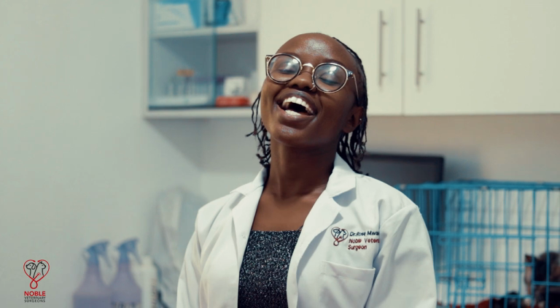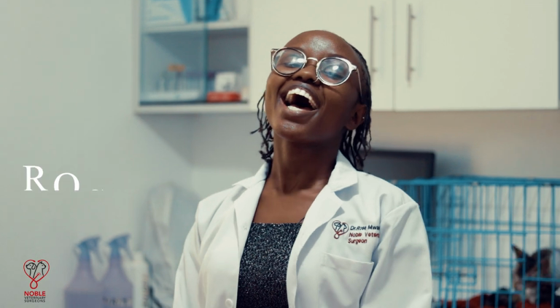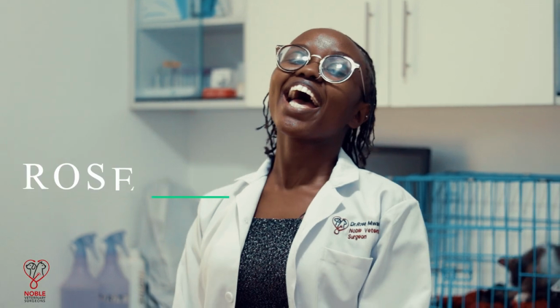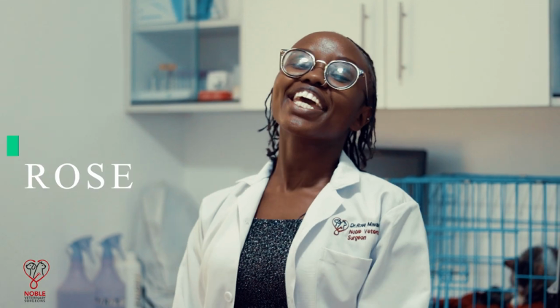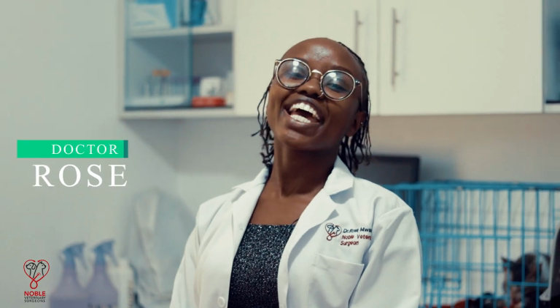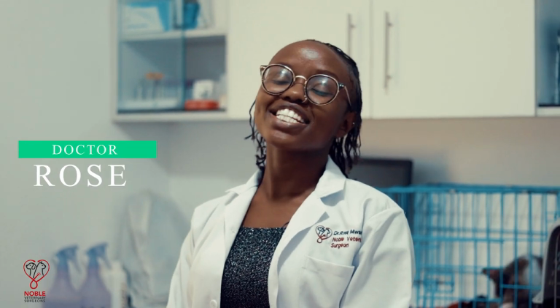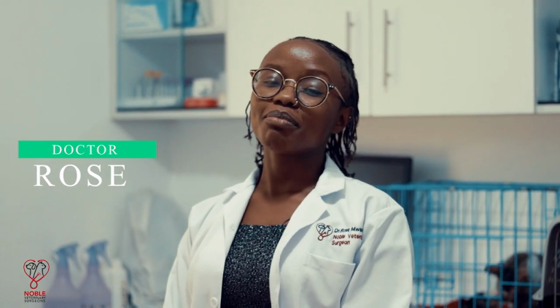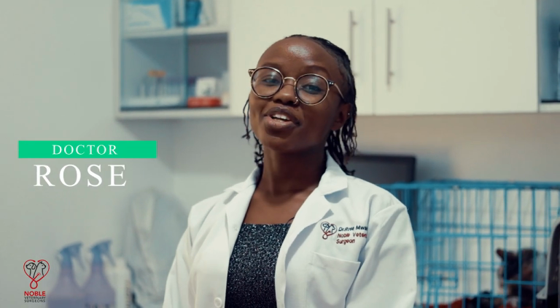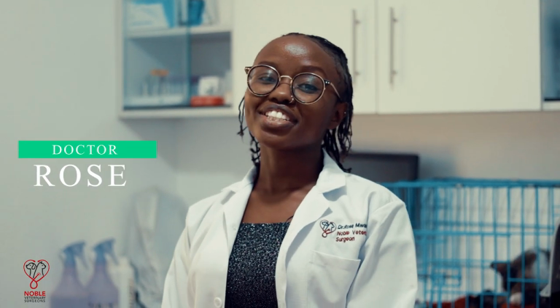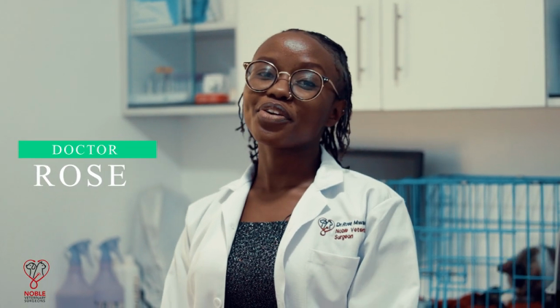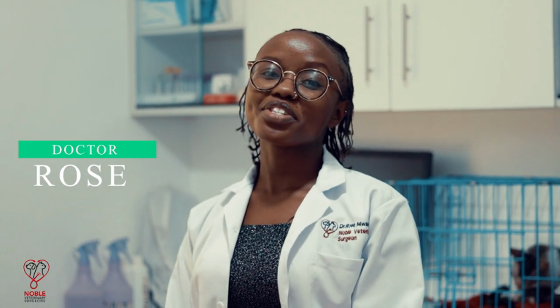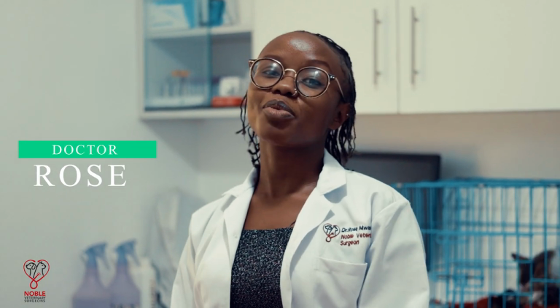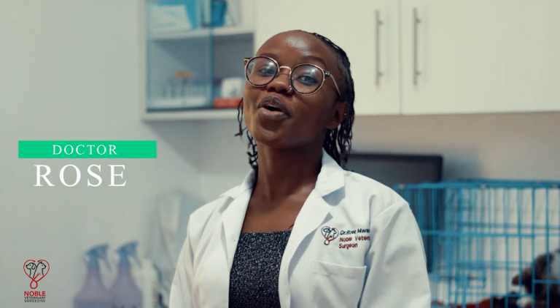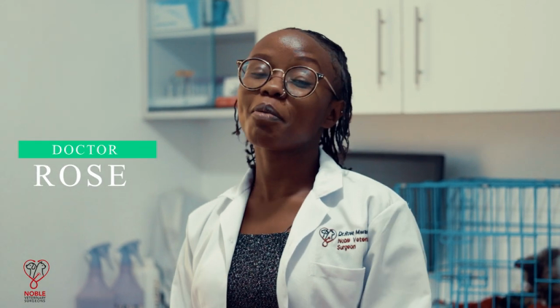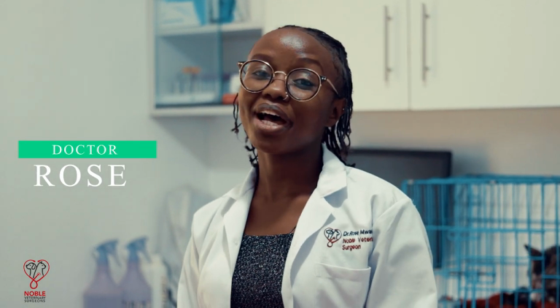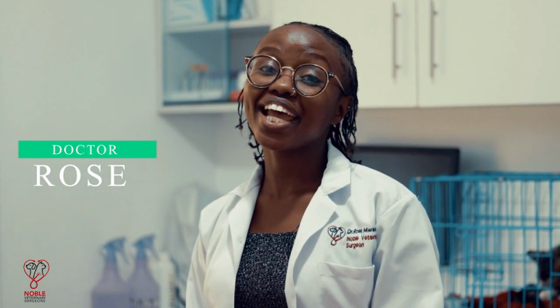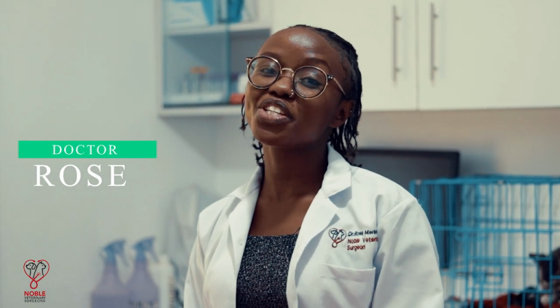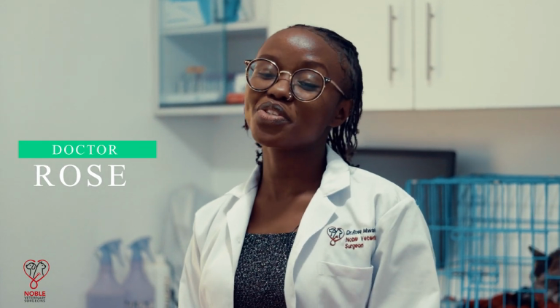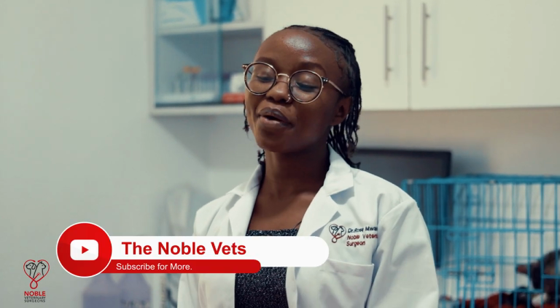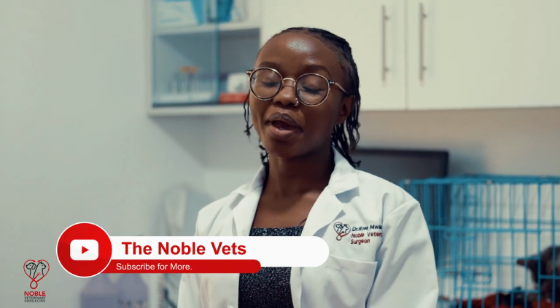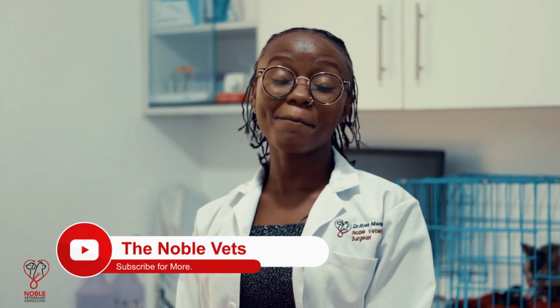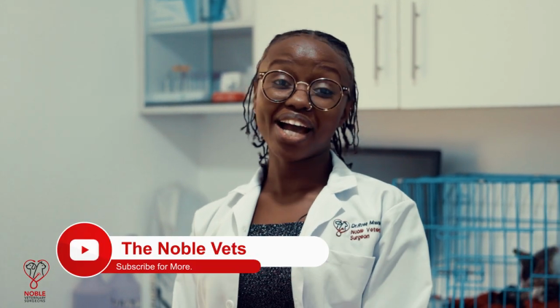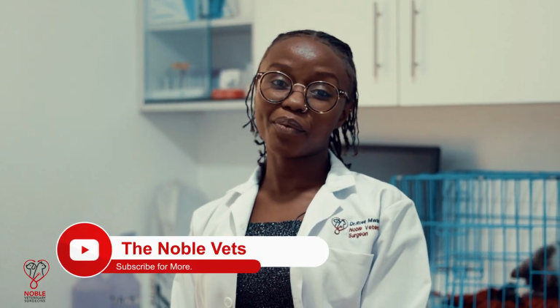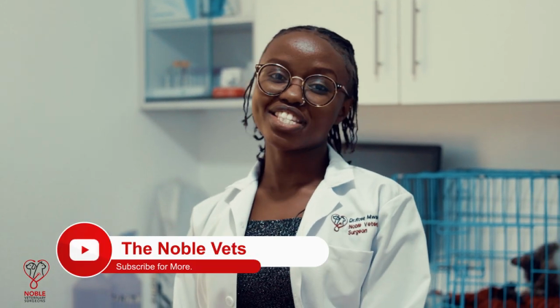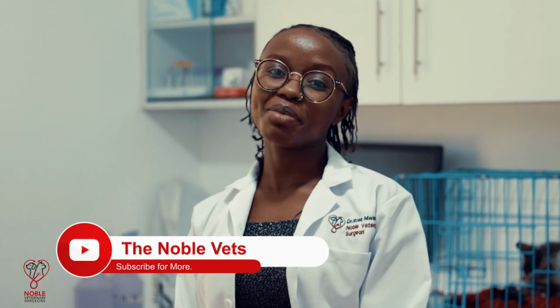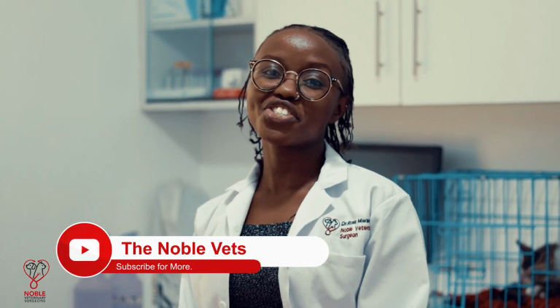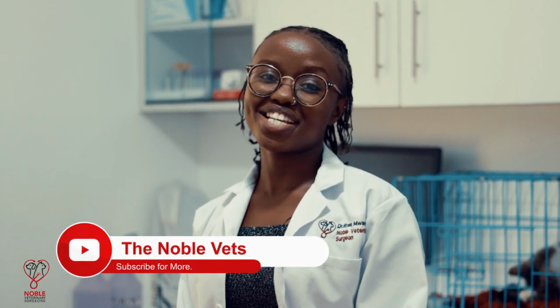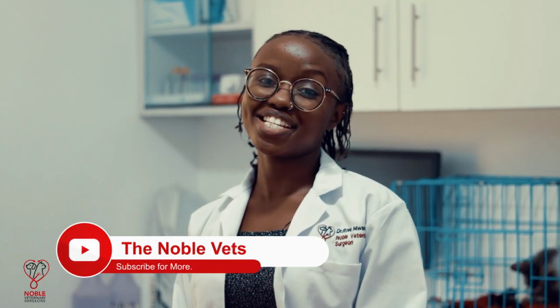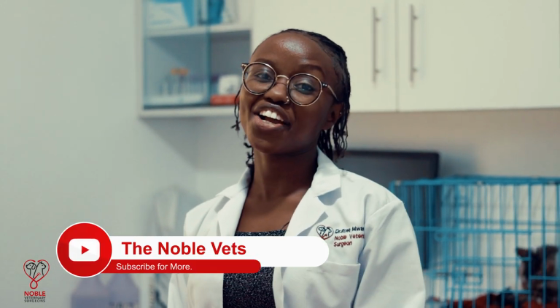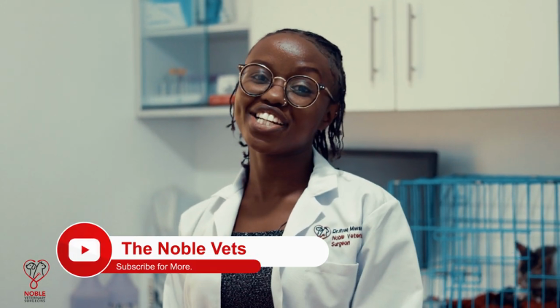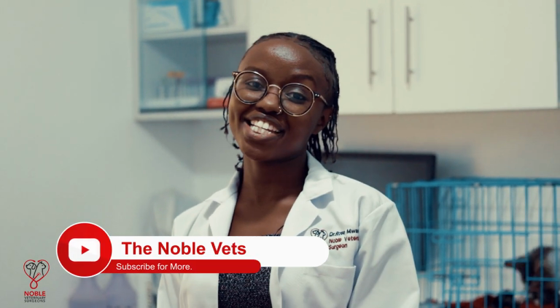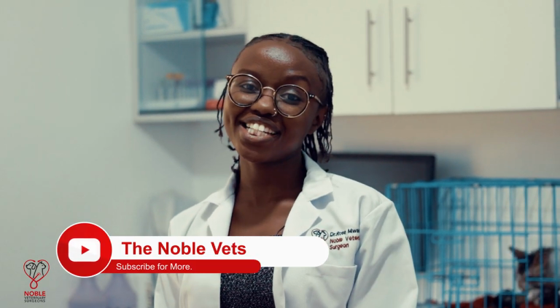Hi guys, I'm Dr. Rose Mokoma and today we are back with some interesting content.